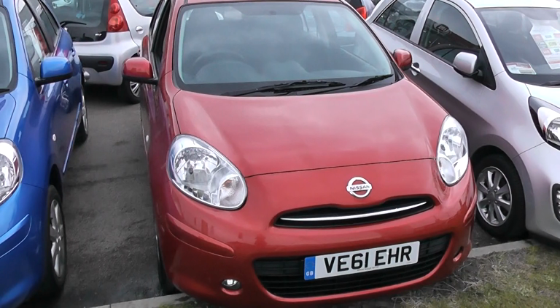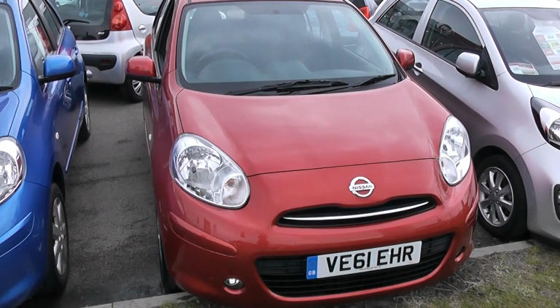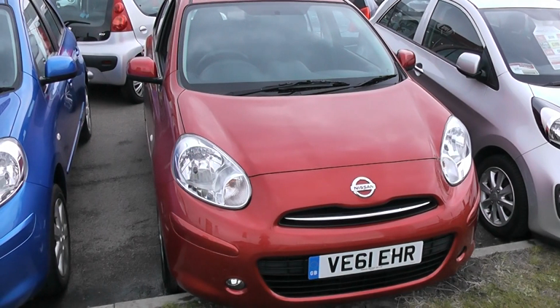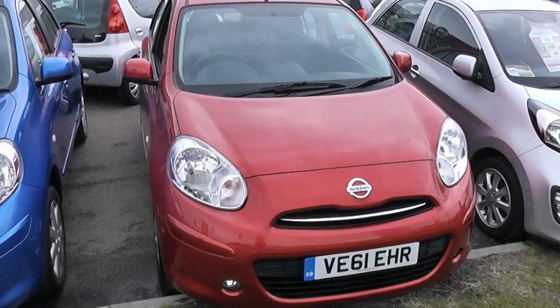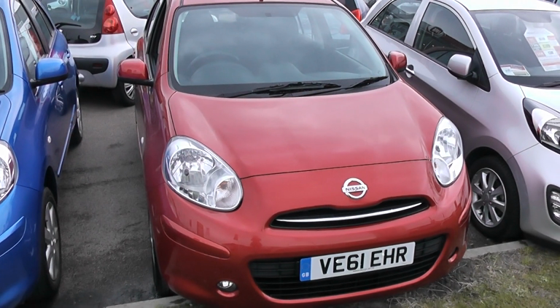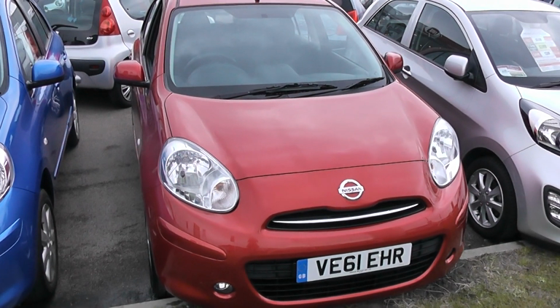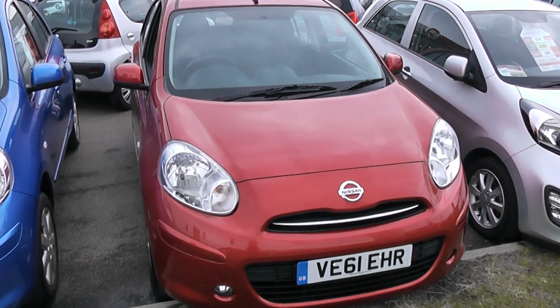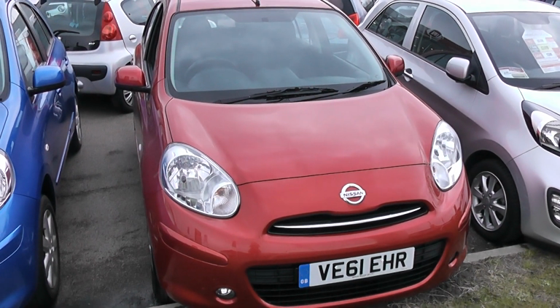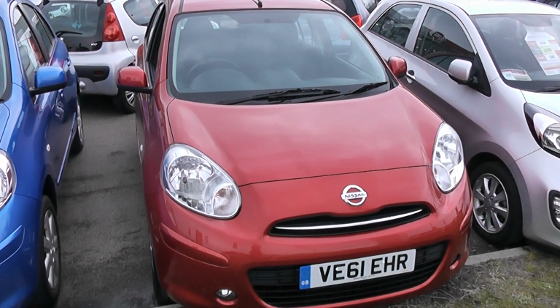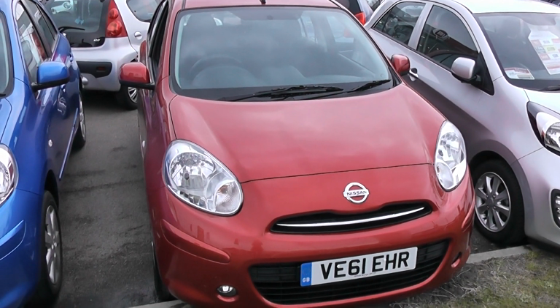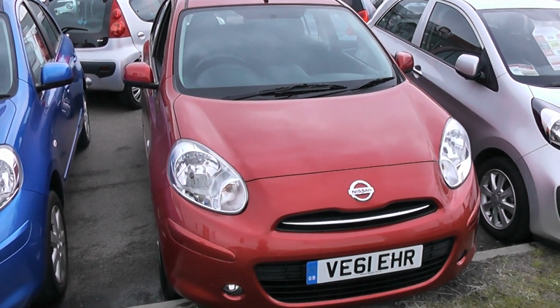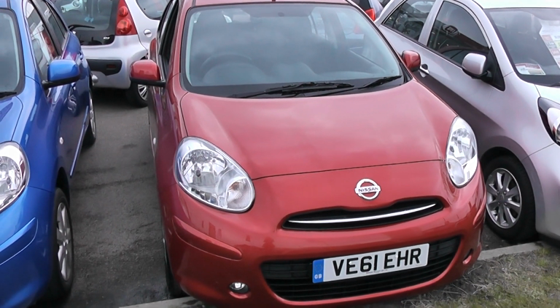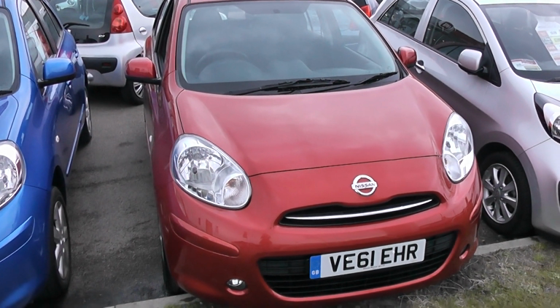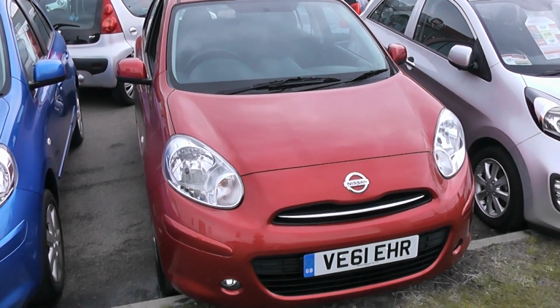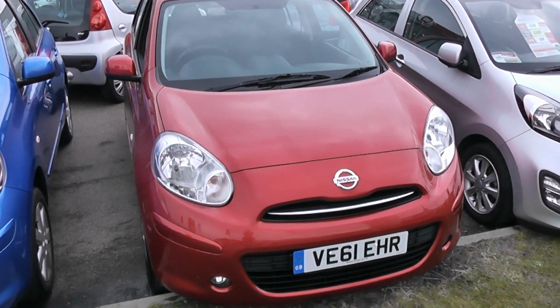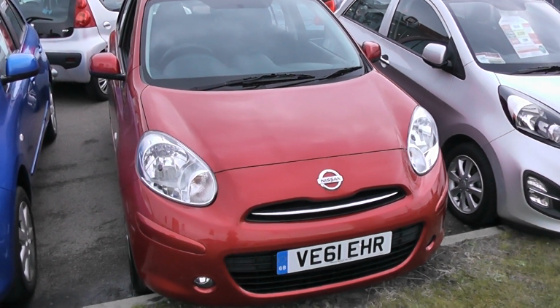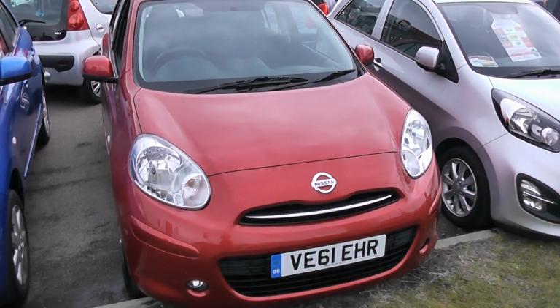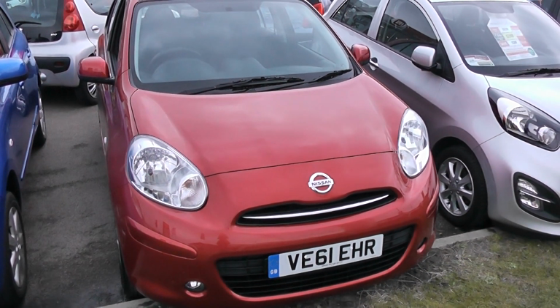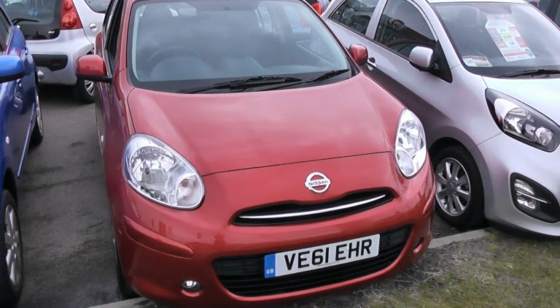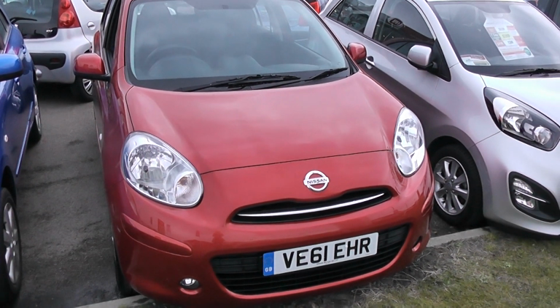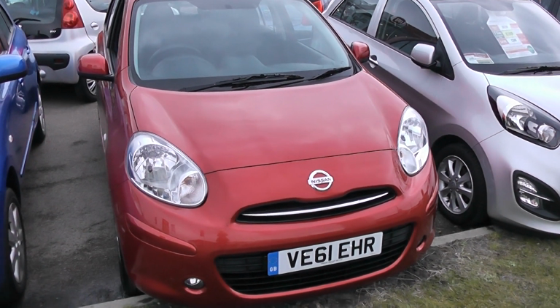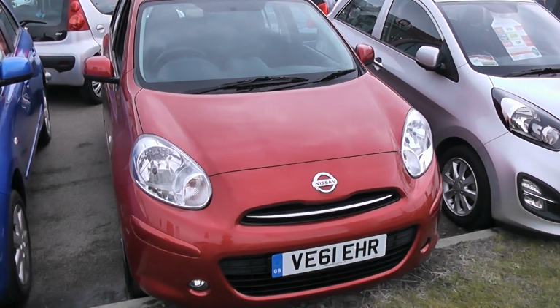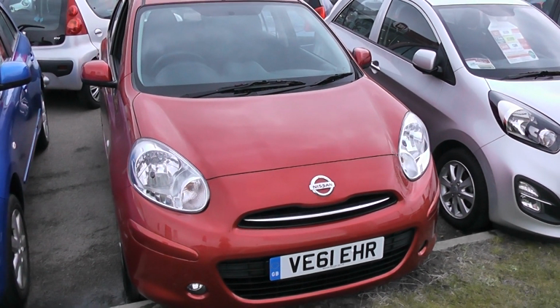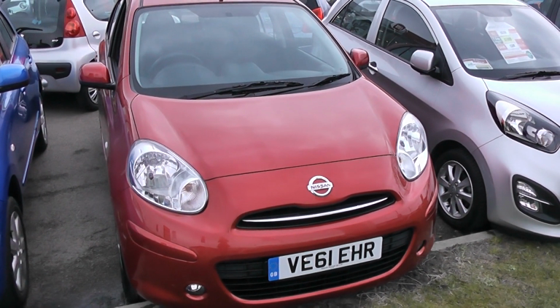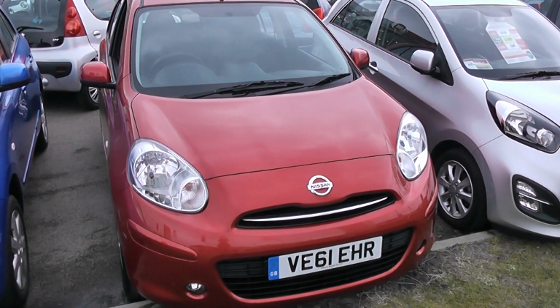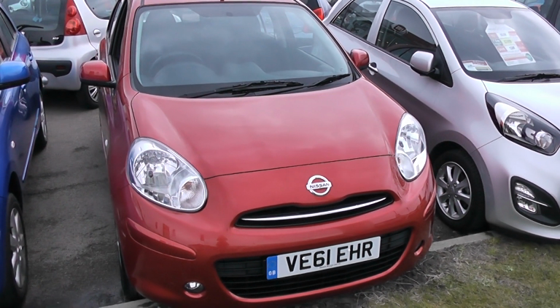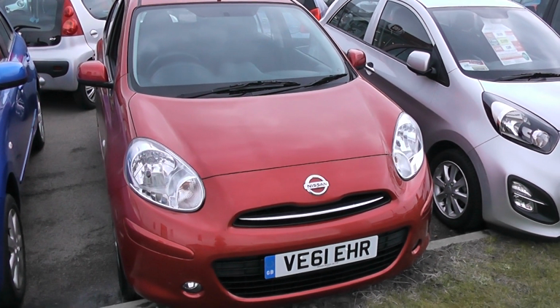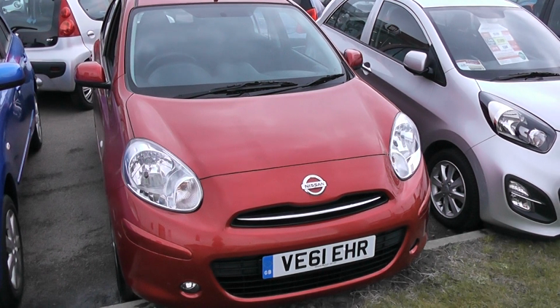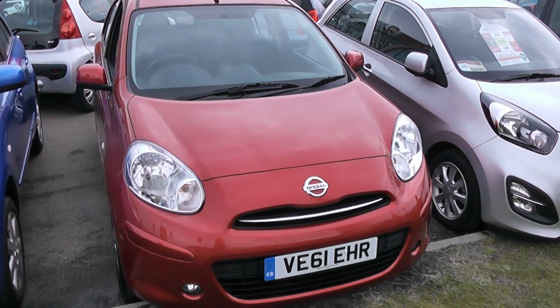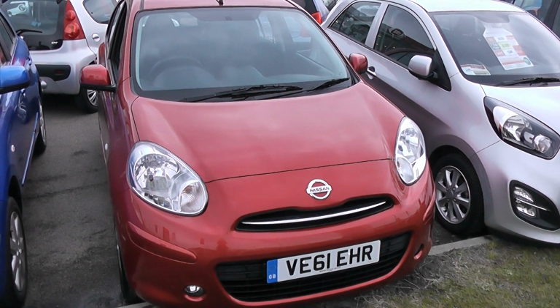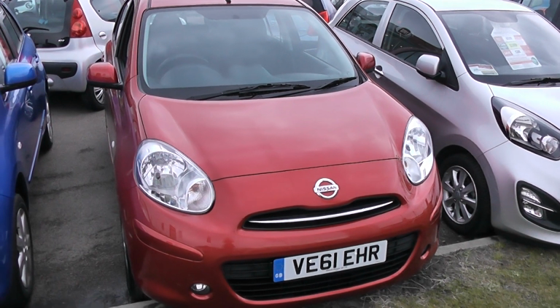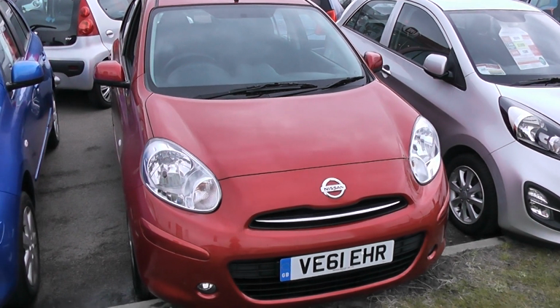Welcome to Wessex Garages in Newport. Here we have a 61 plate Nissan Micra Acenta in red.